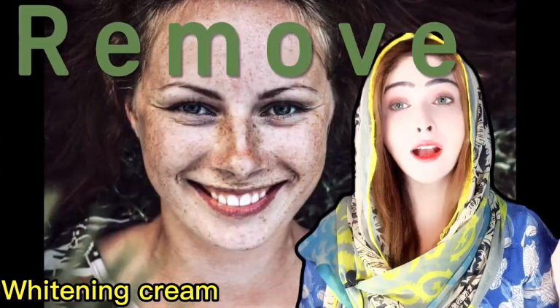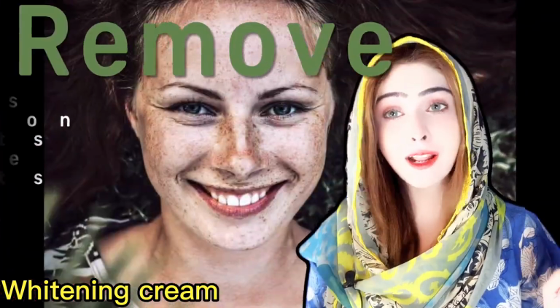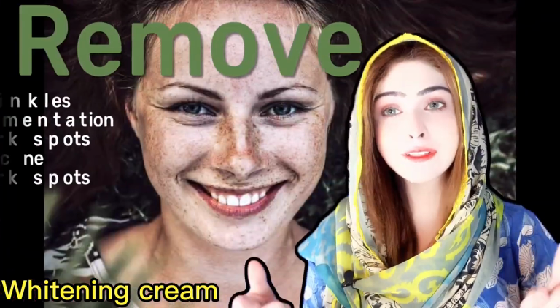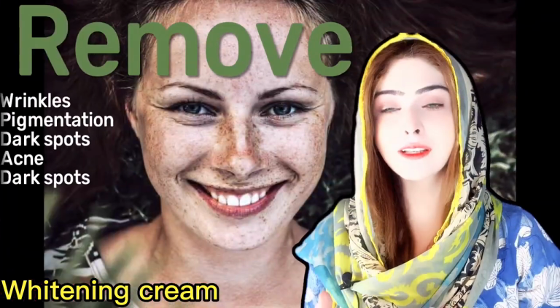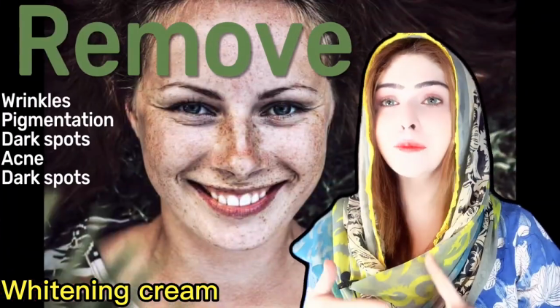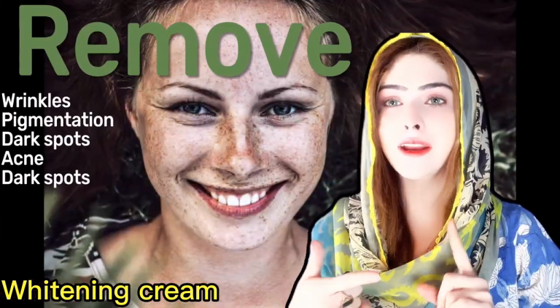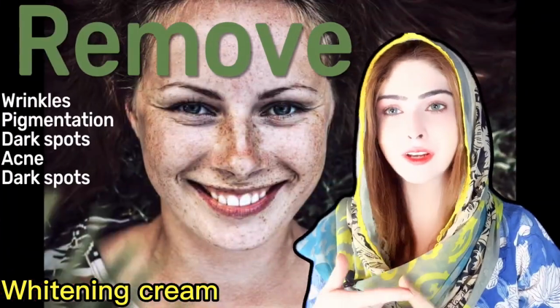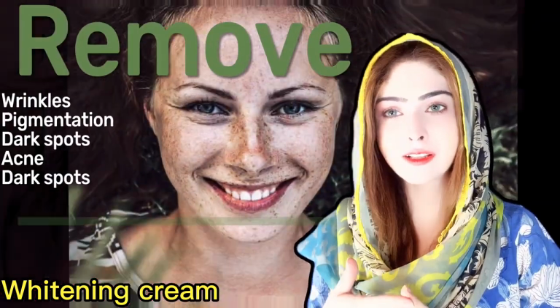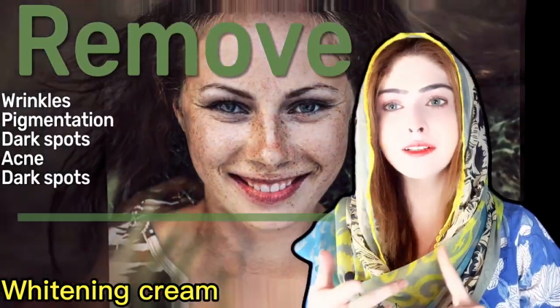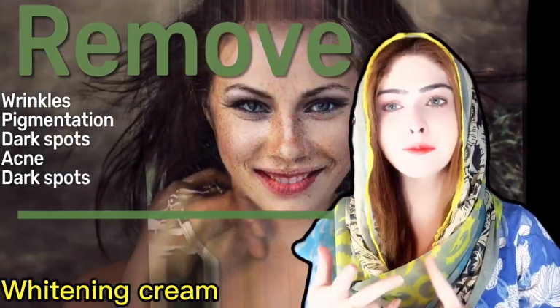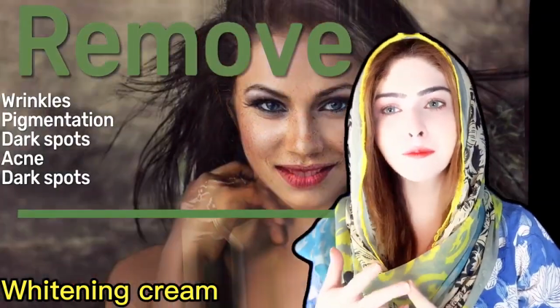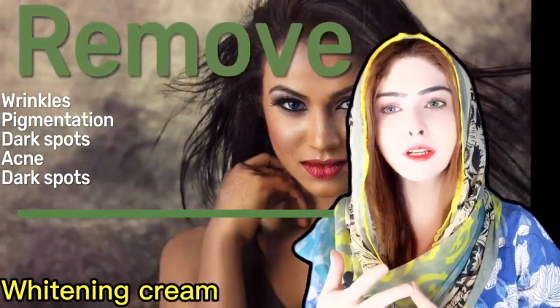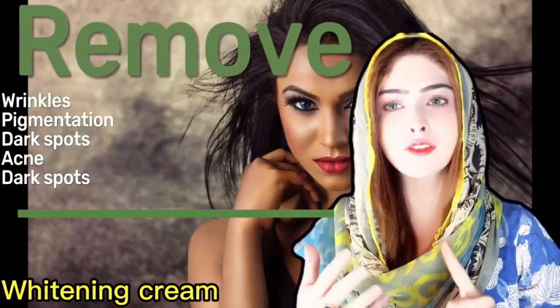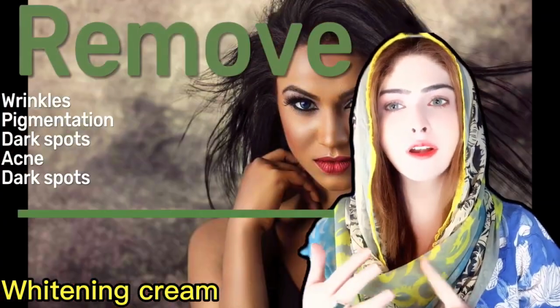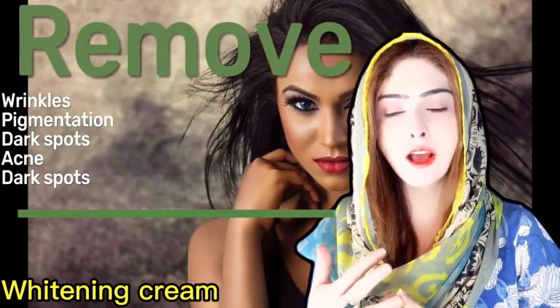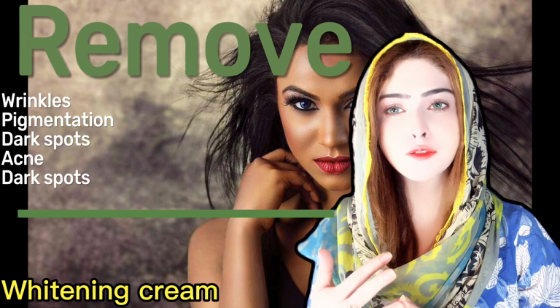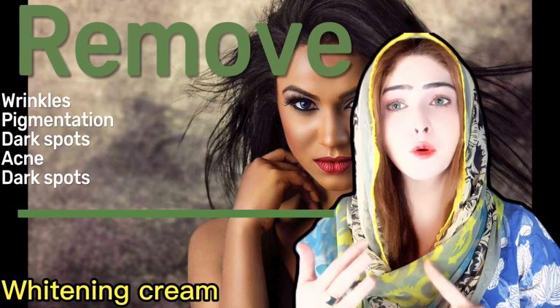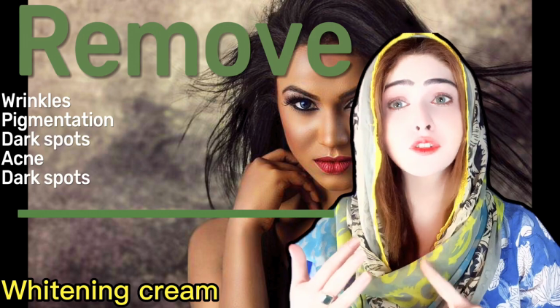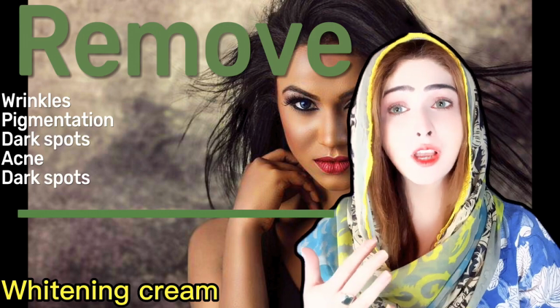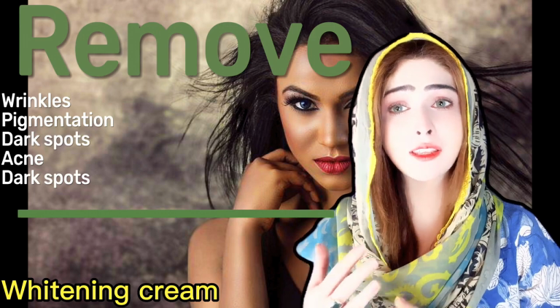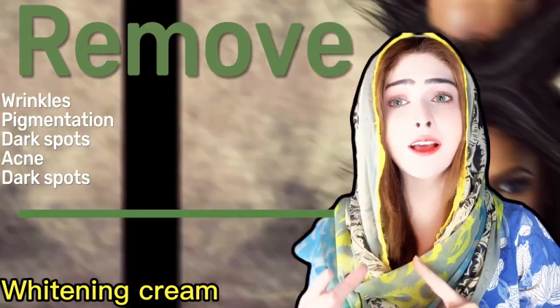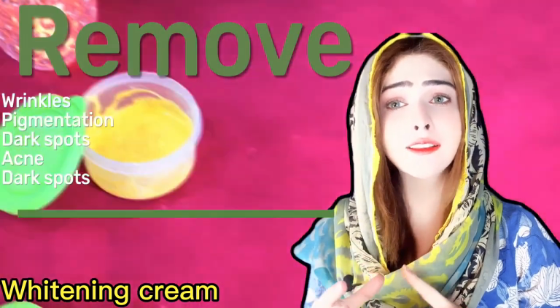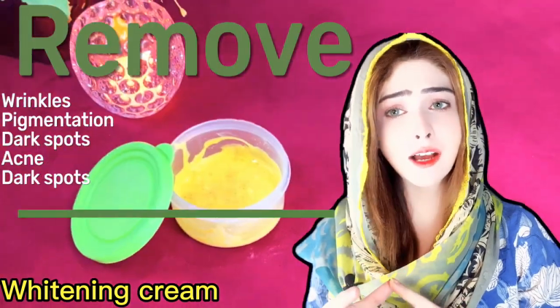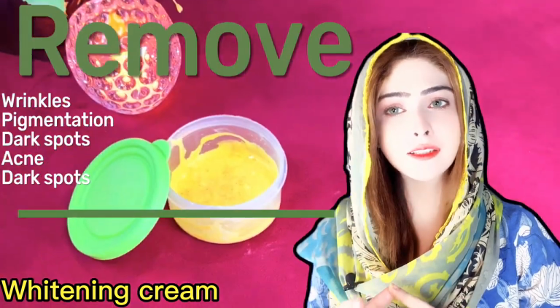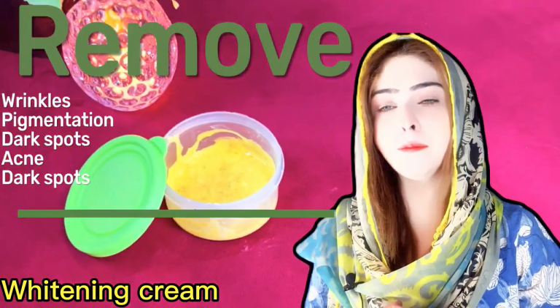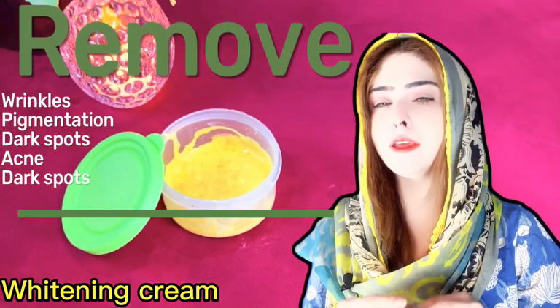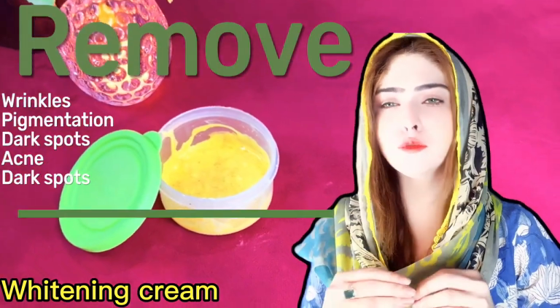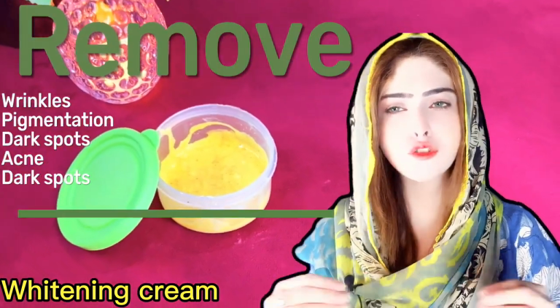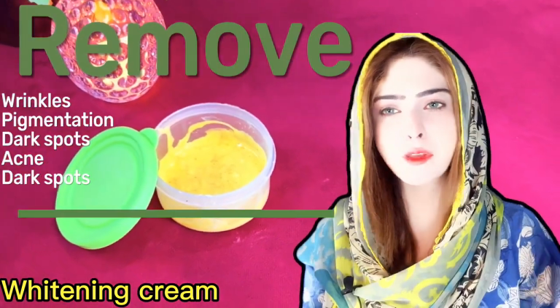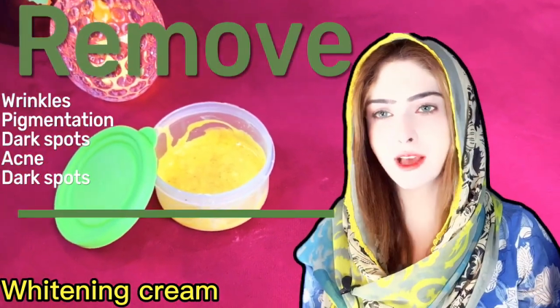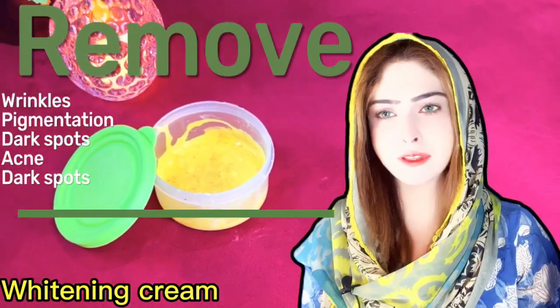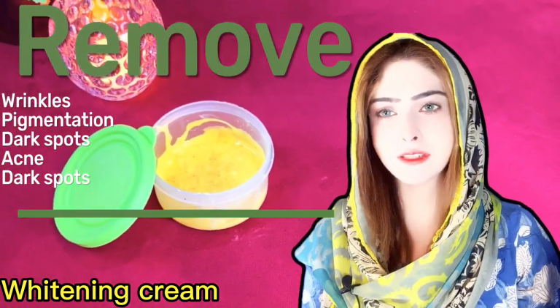If you have wrinkles, pigmentation, dark spots, or anything on your skin,